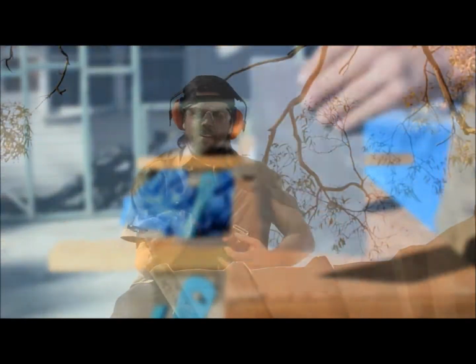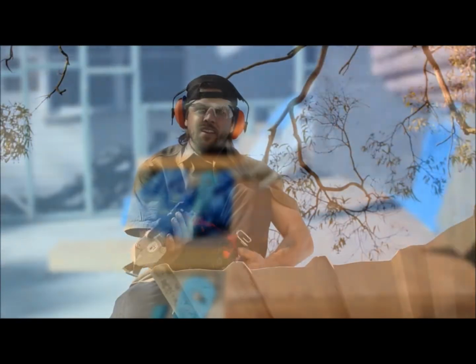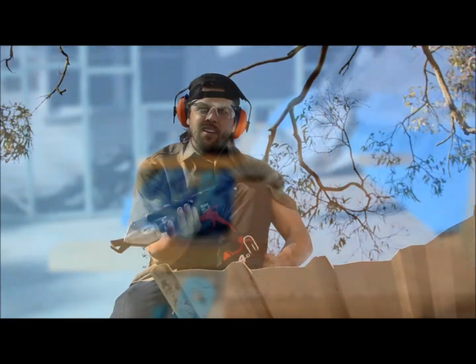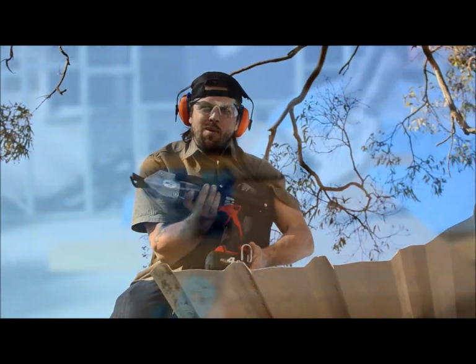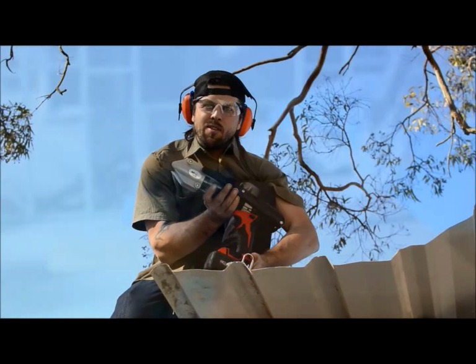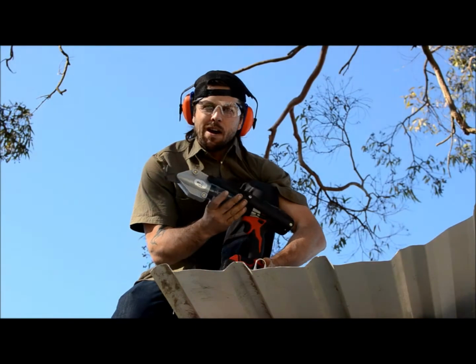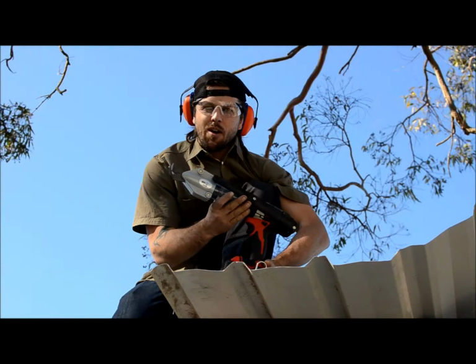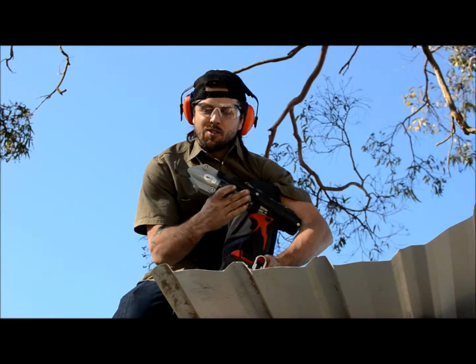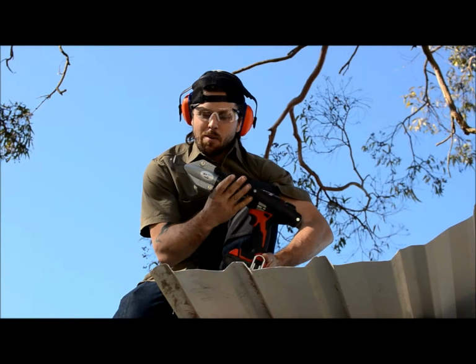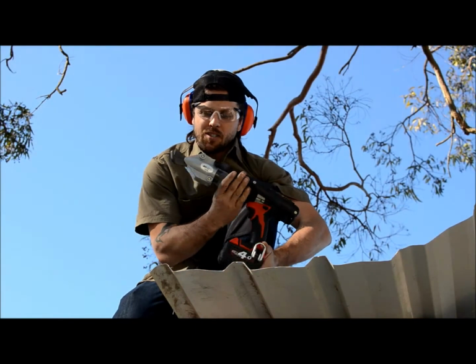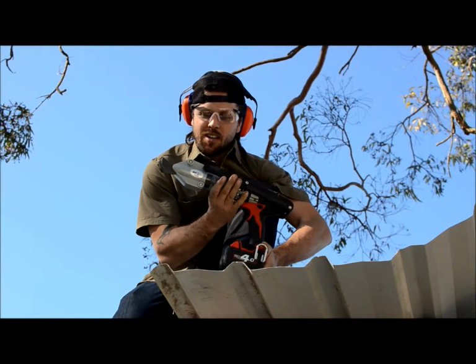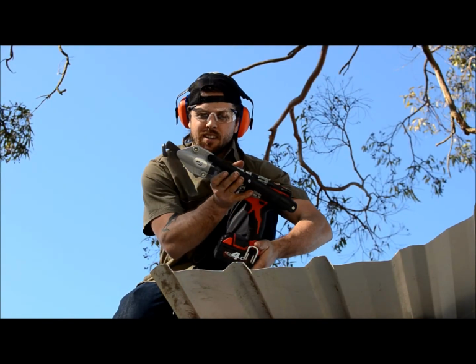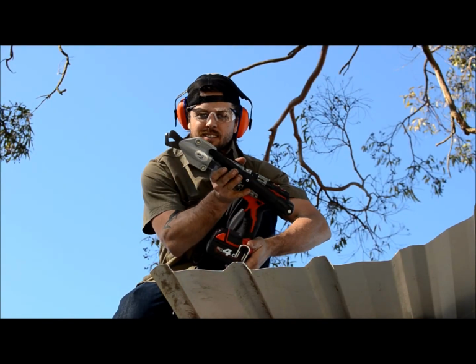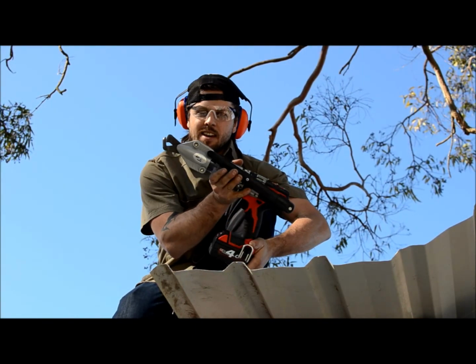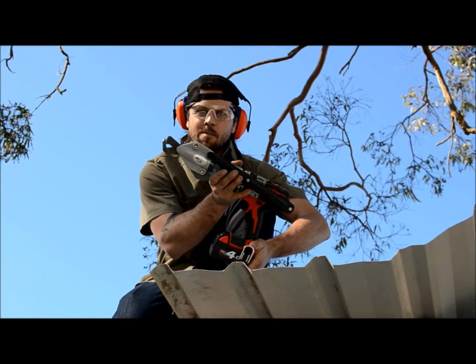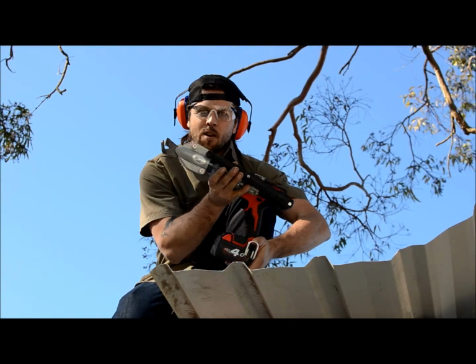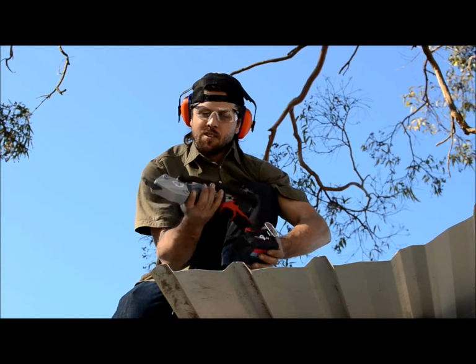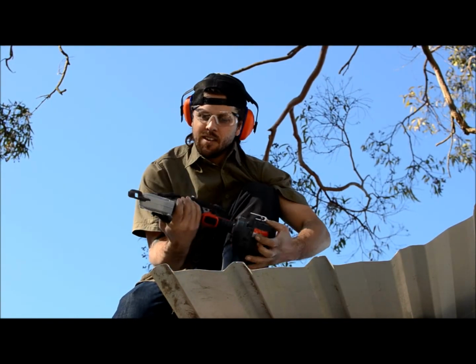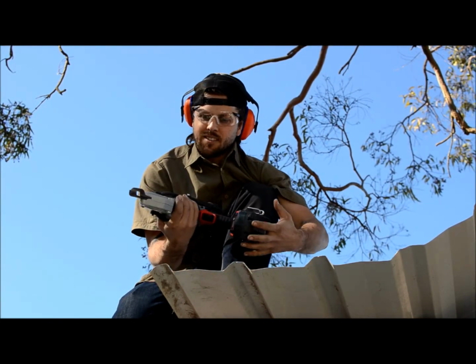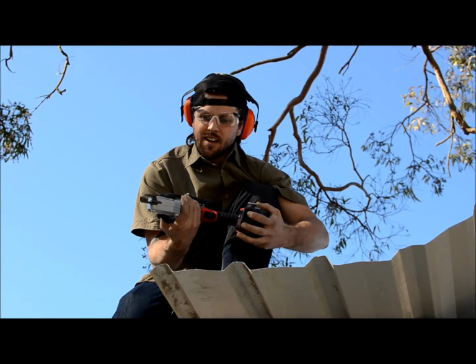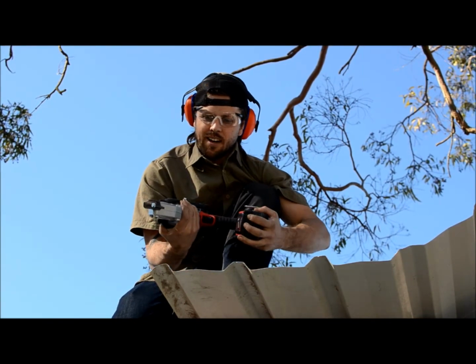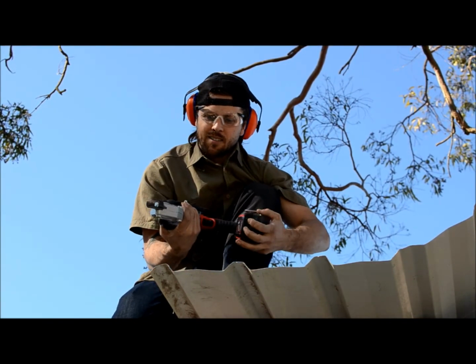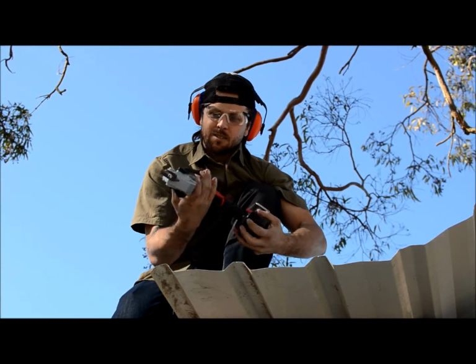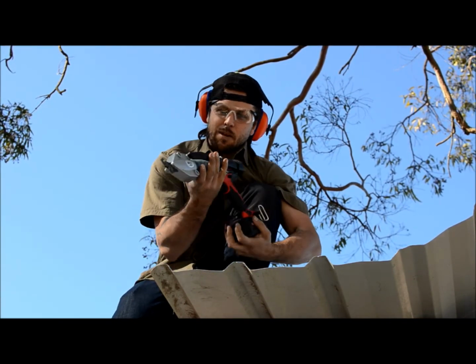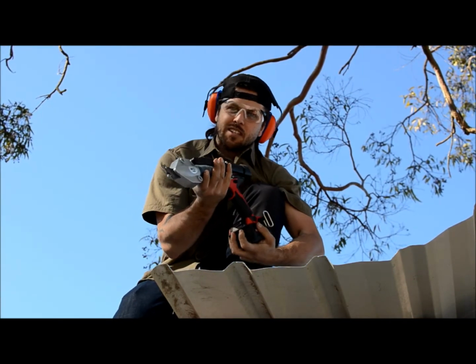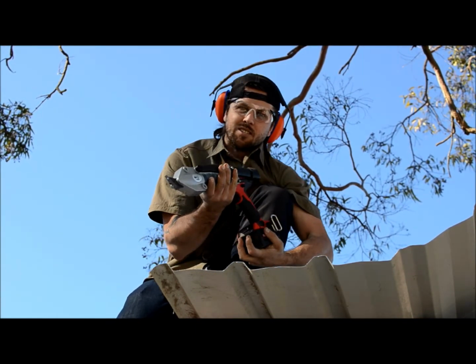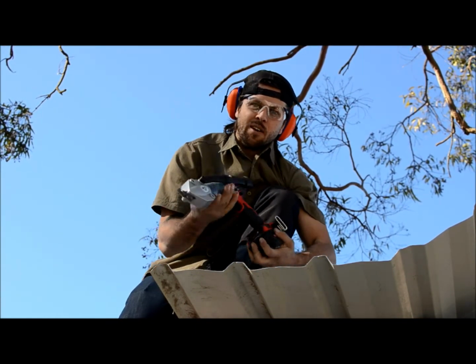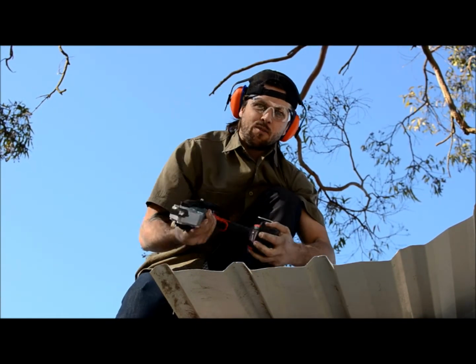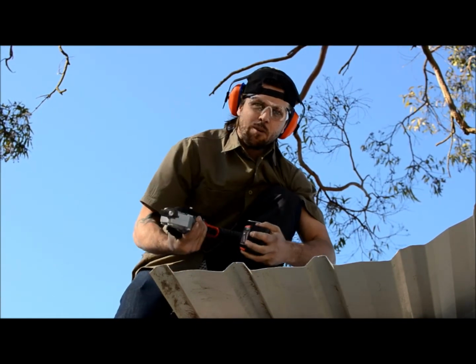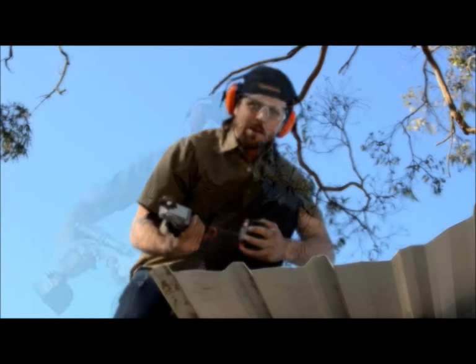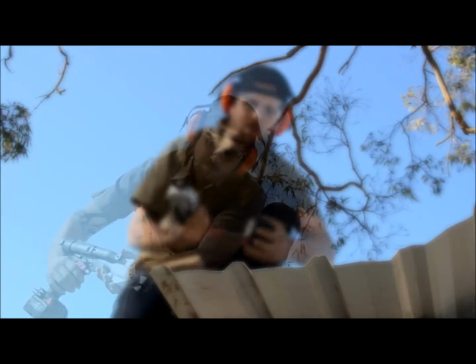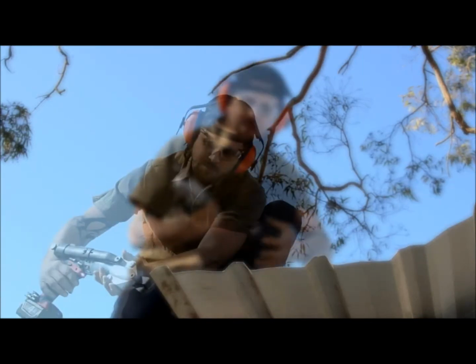Here we have the Malco Turbo Shears CM version, that's specially designed for metal roofing.